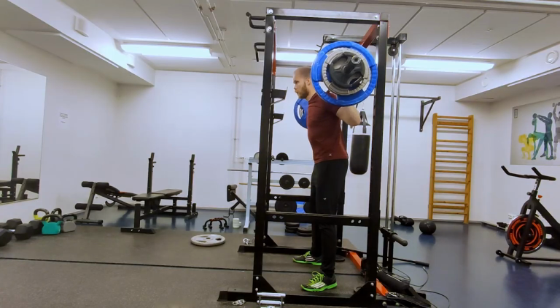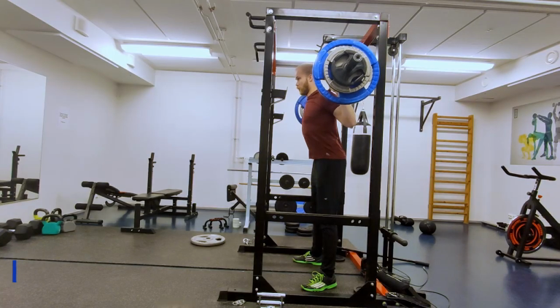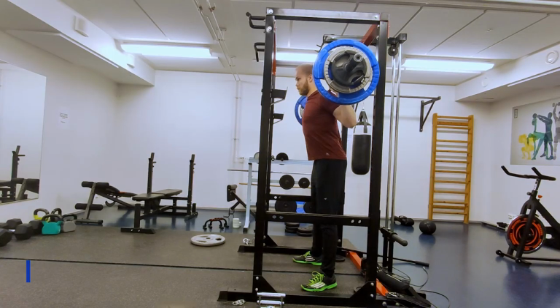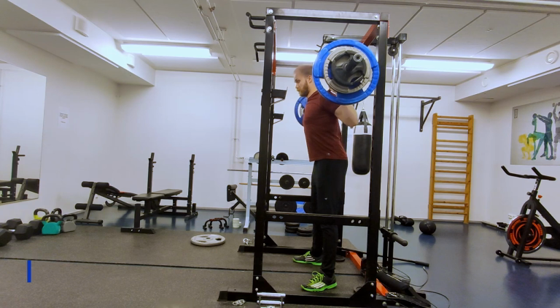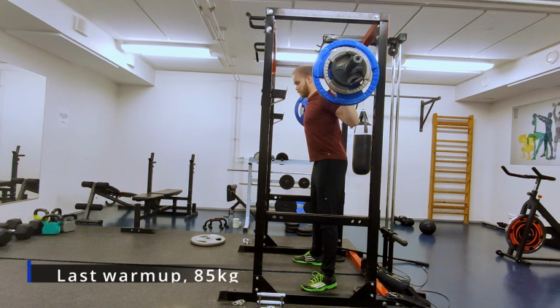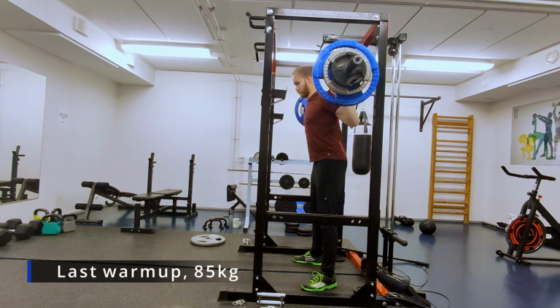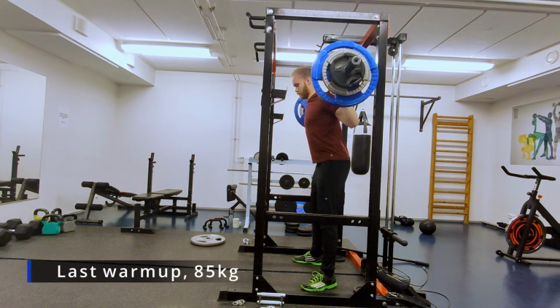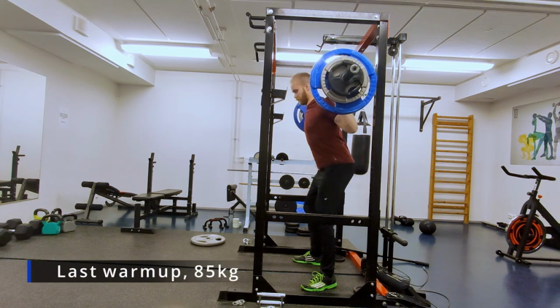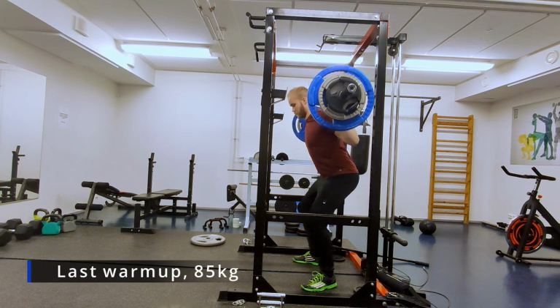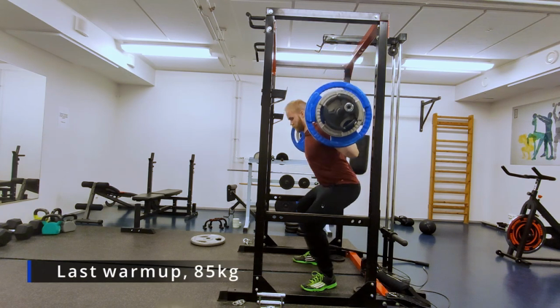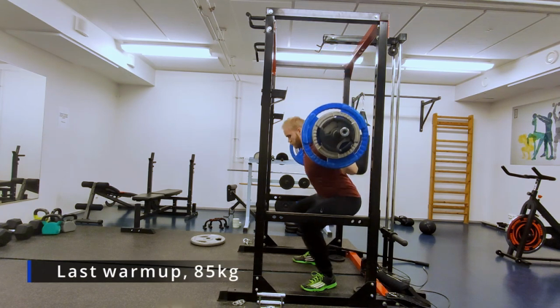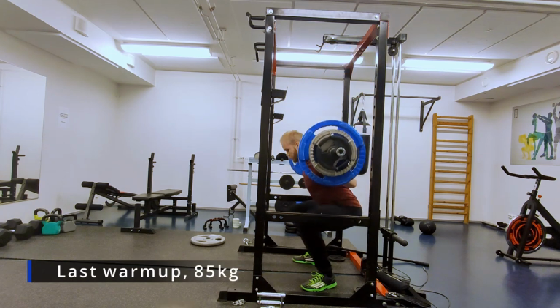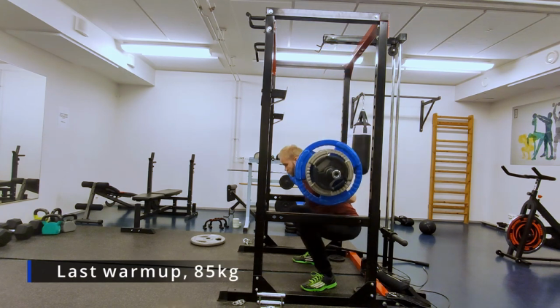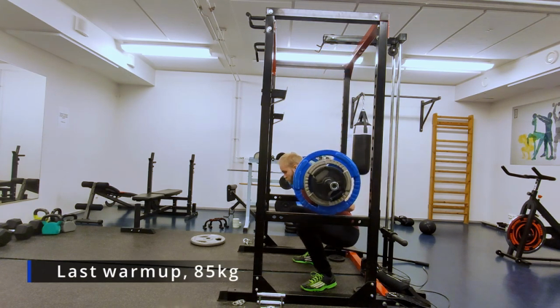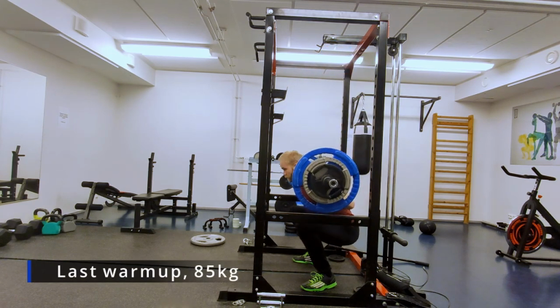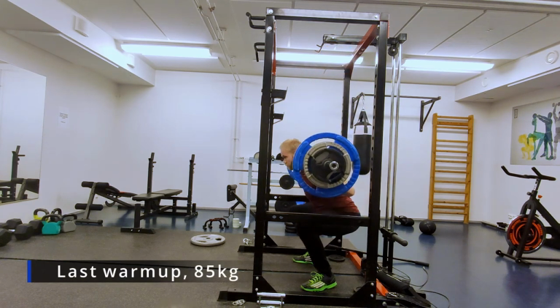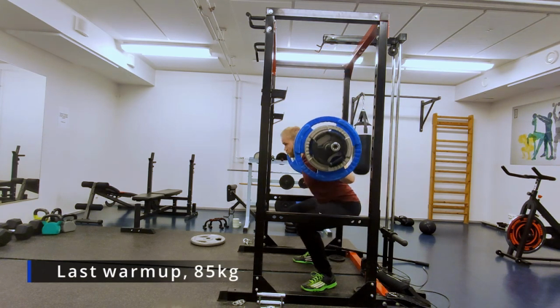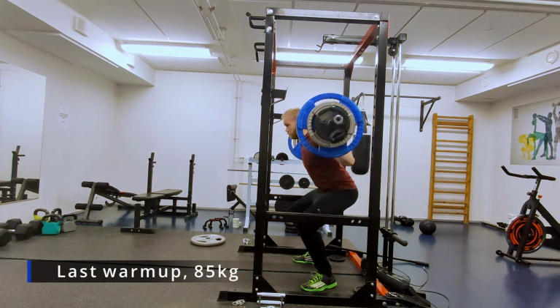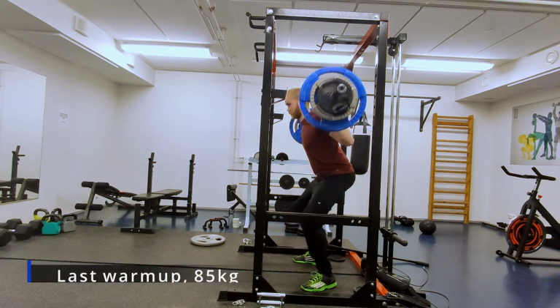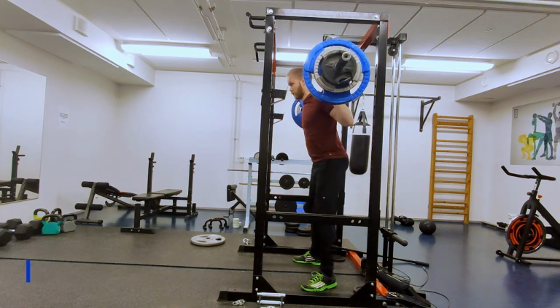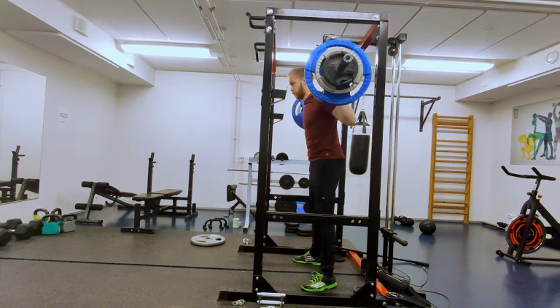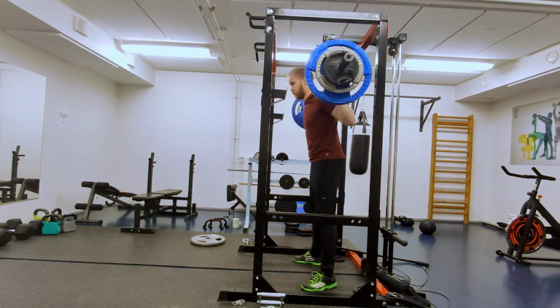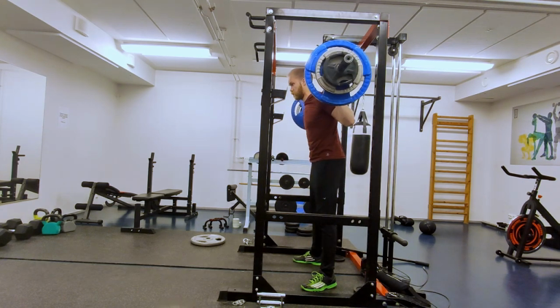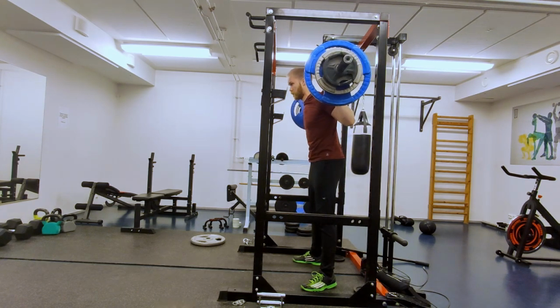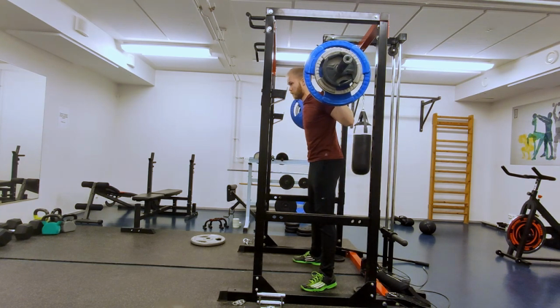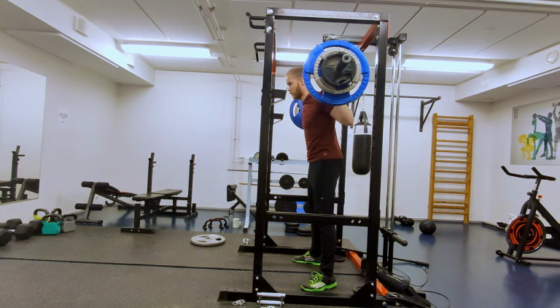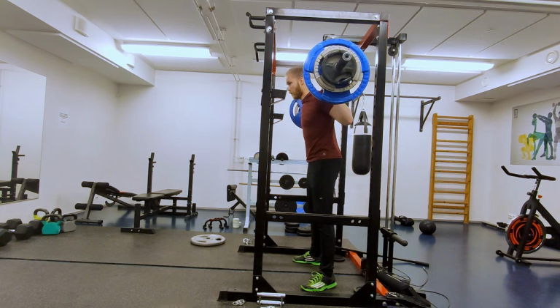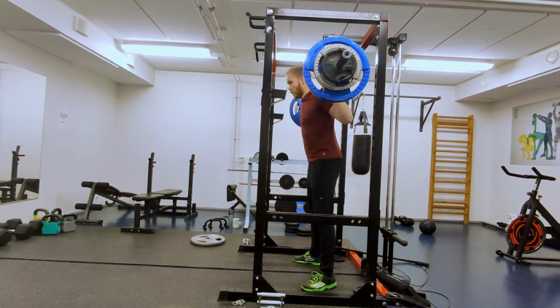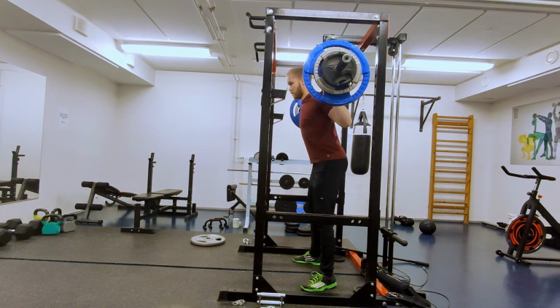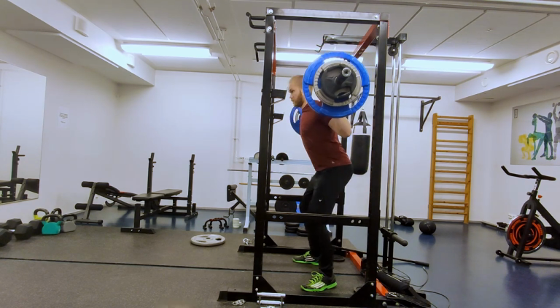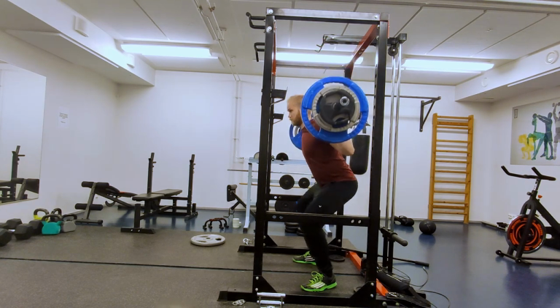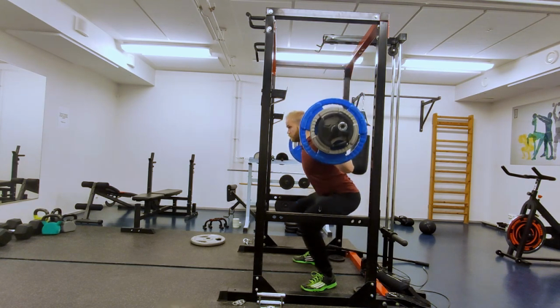It feels somewhat uncomfortable, at least compared to other lifts, but getting used to the feeling. Then some back squat warm-ups.